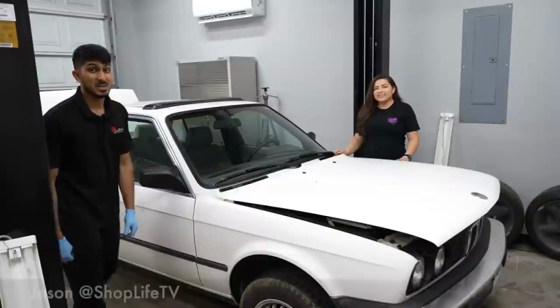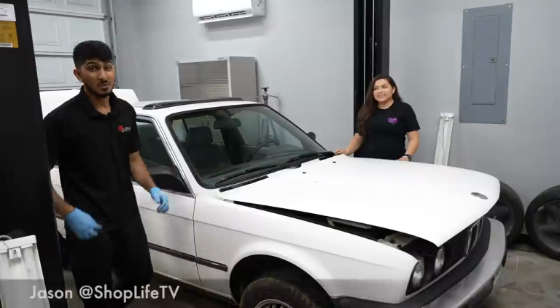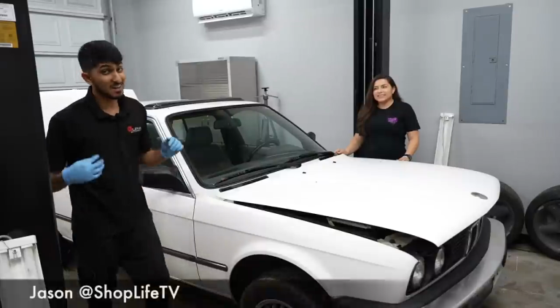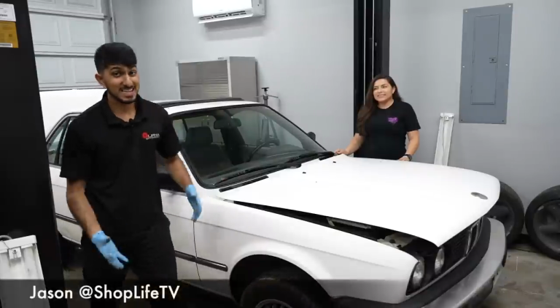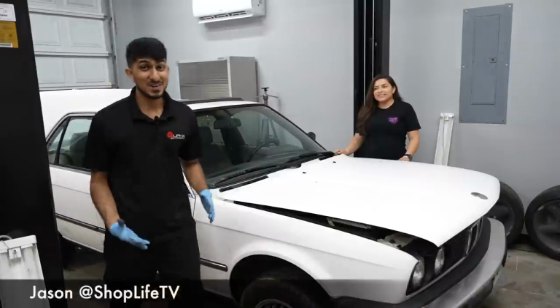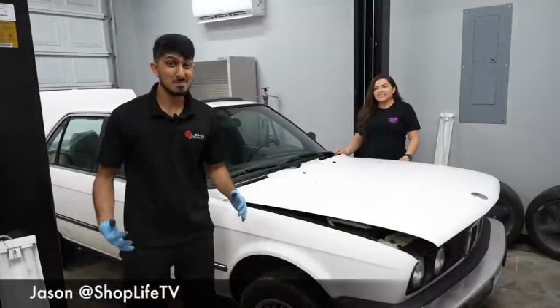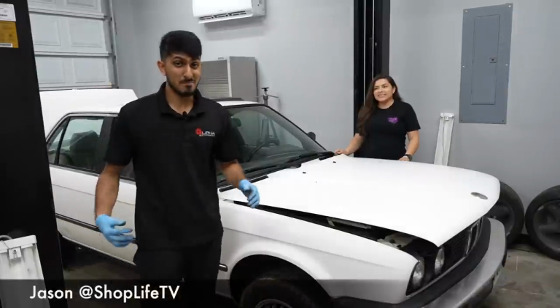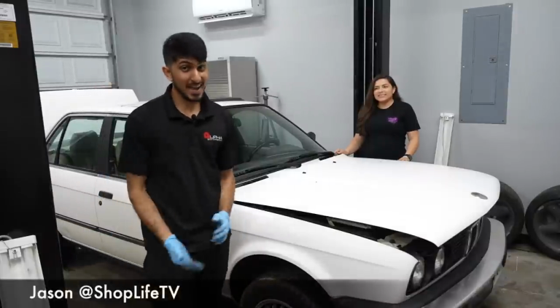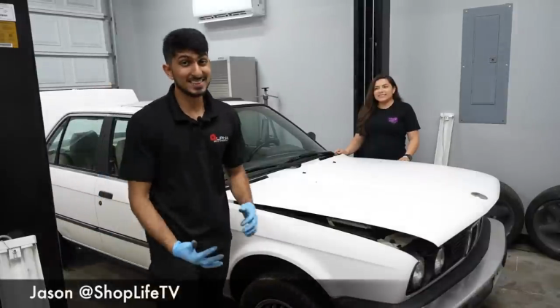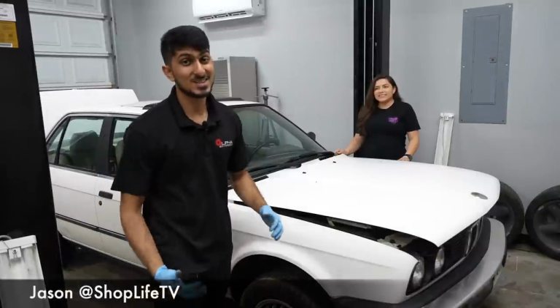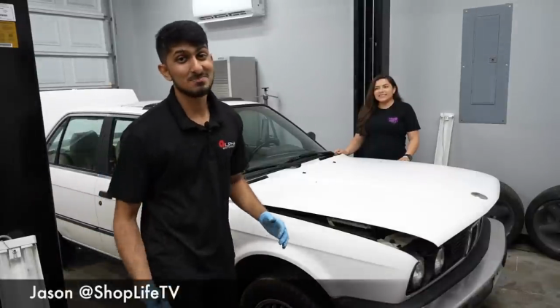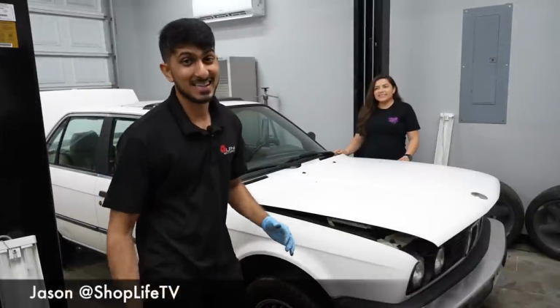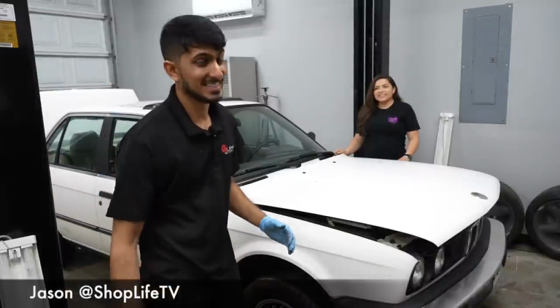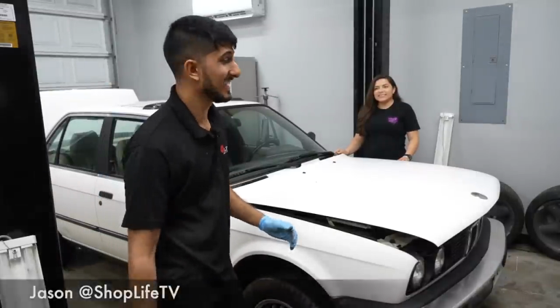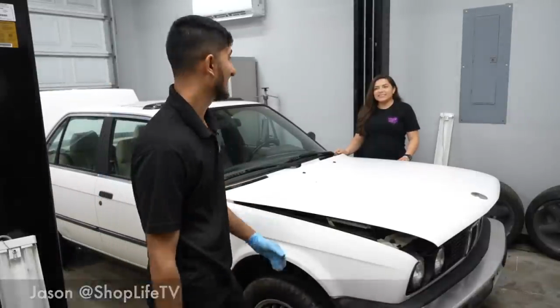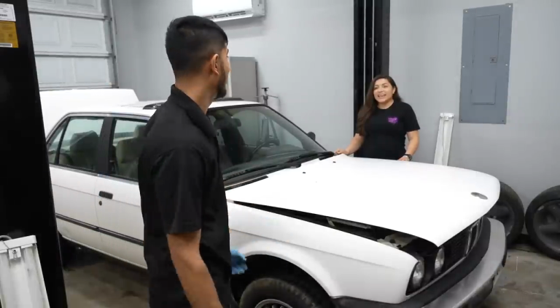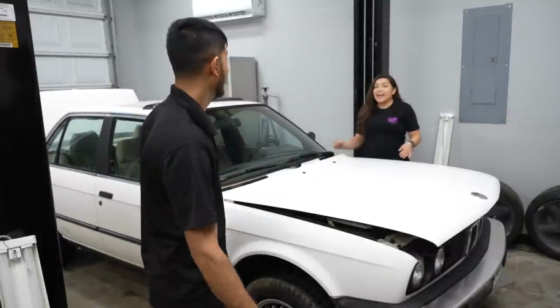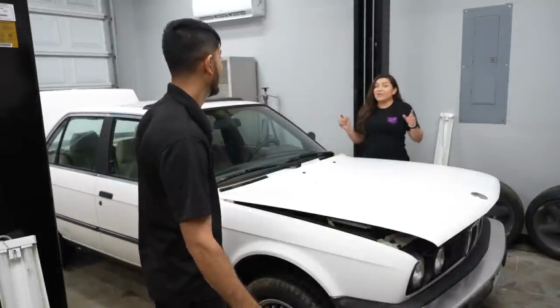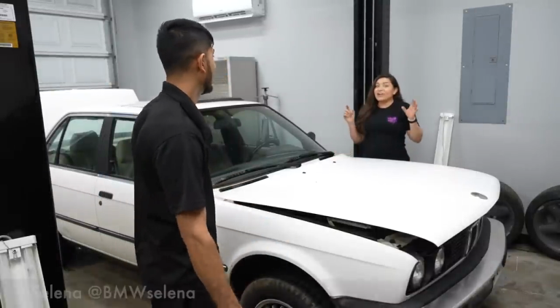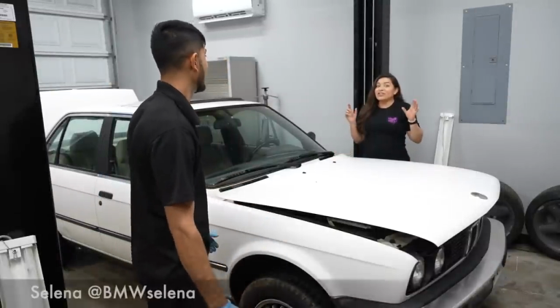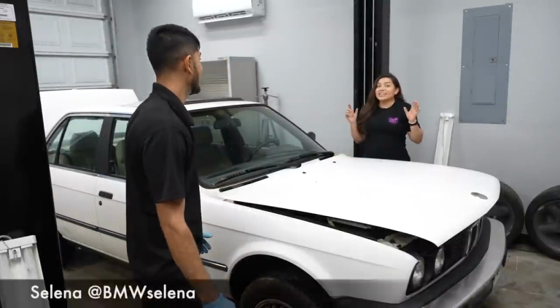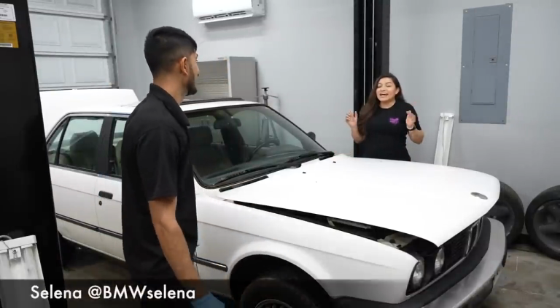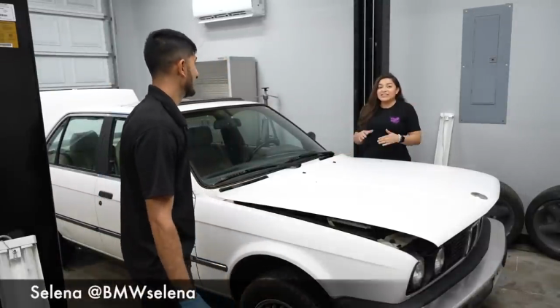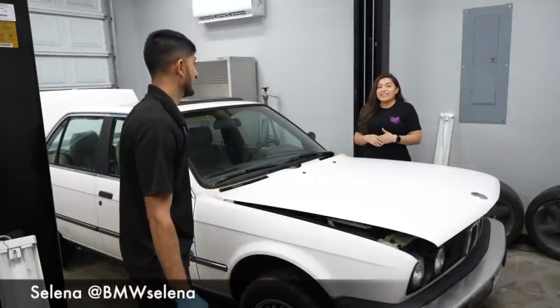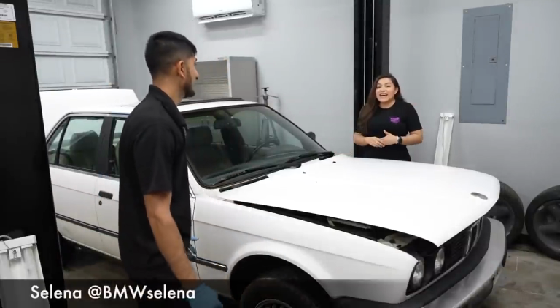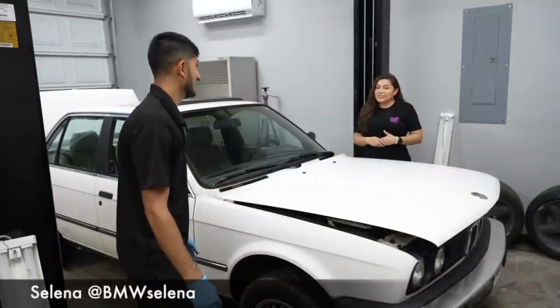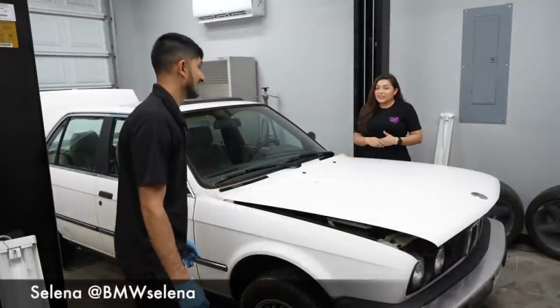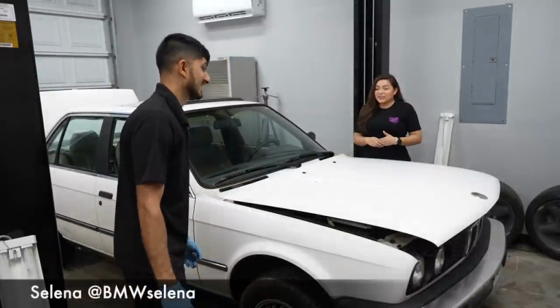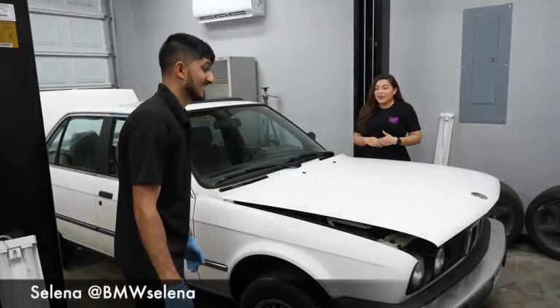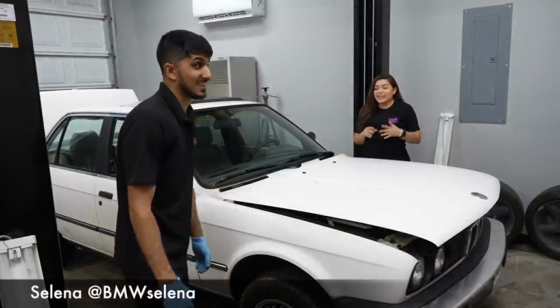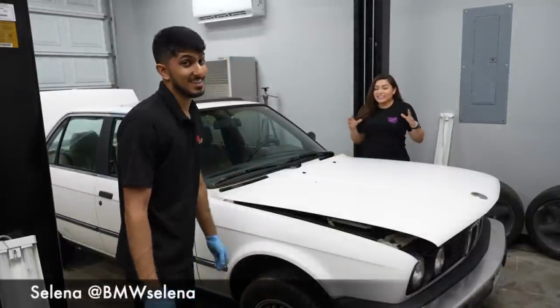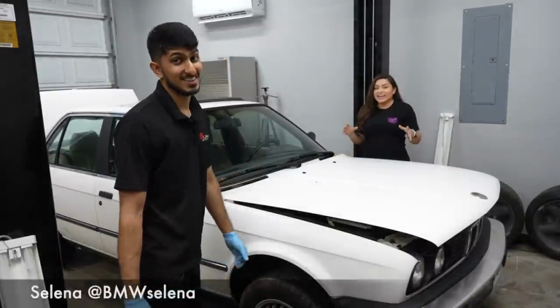We've got the E30 back in the shop again today and we're going to try to test fit the S54.